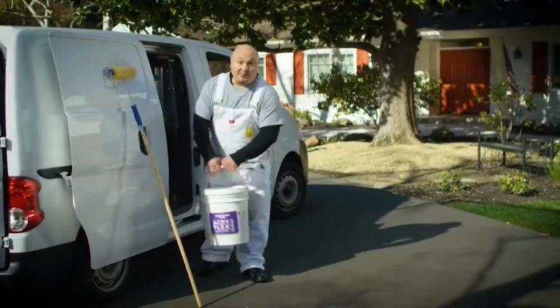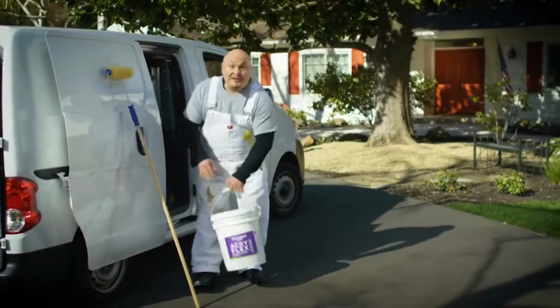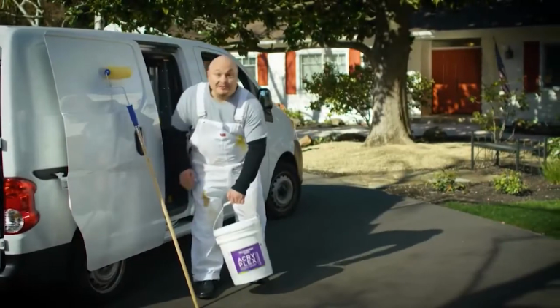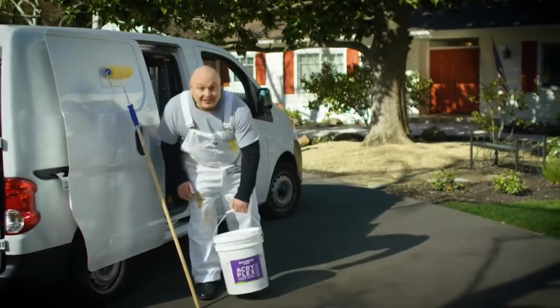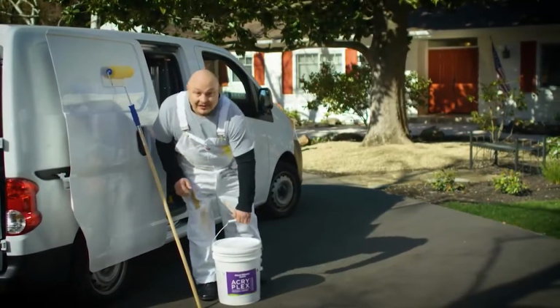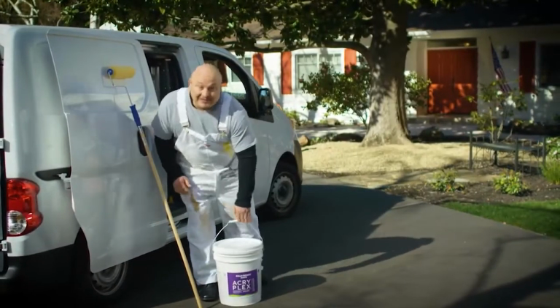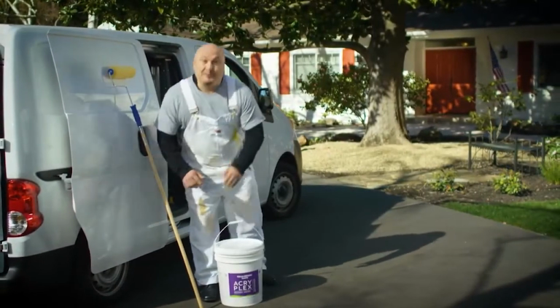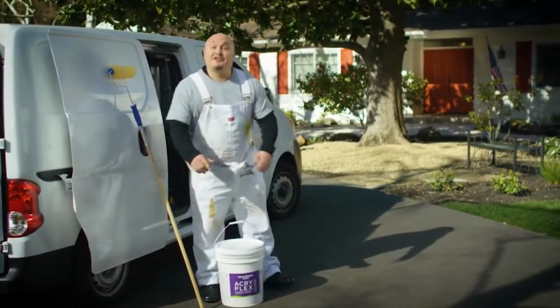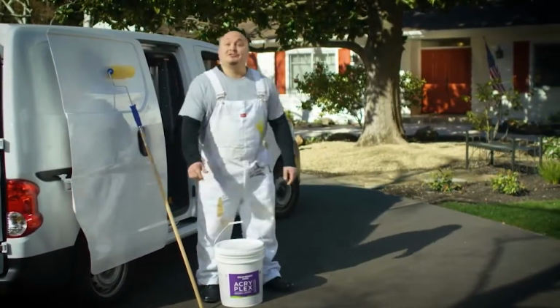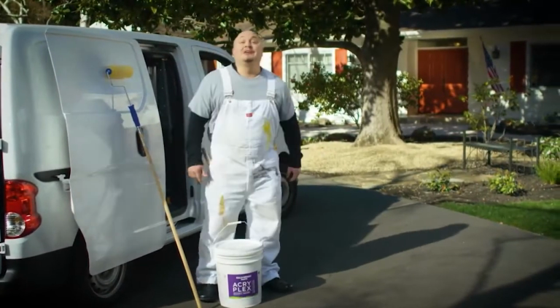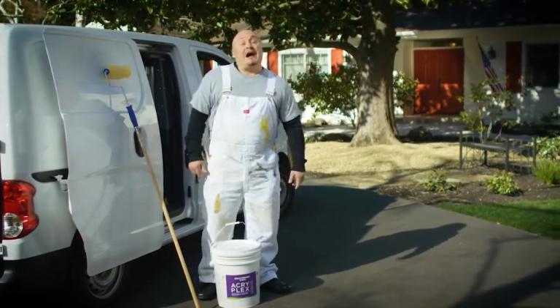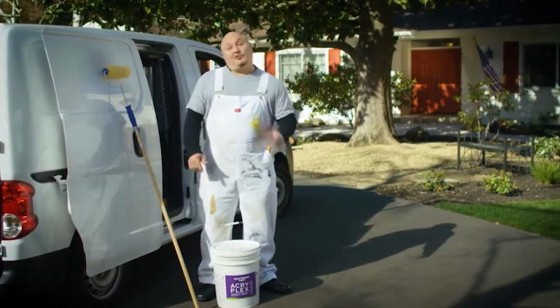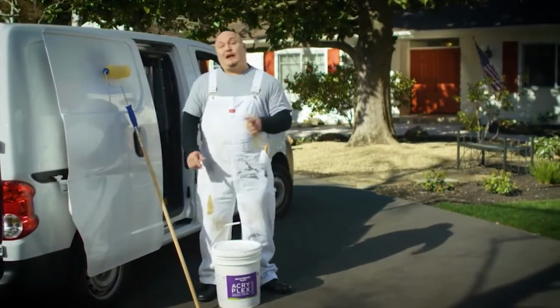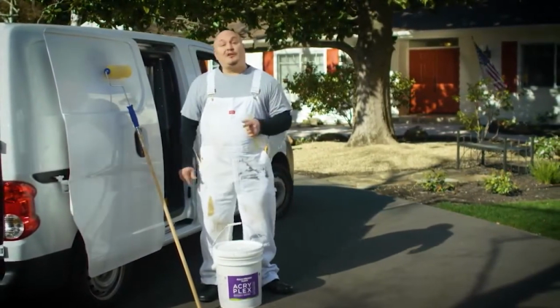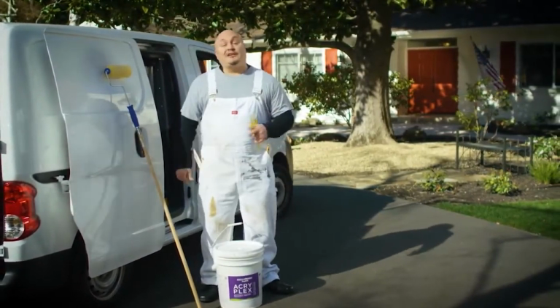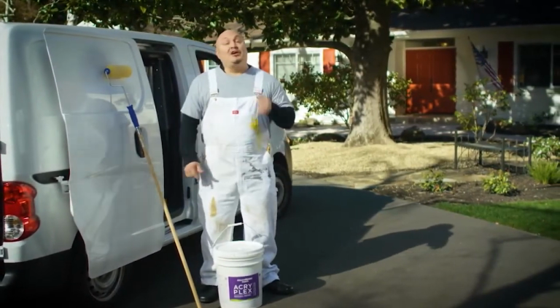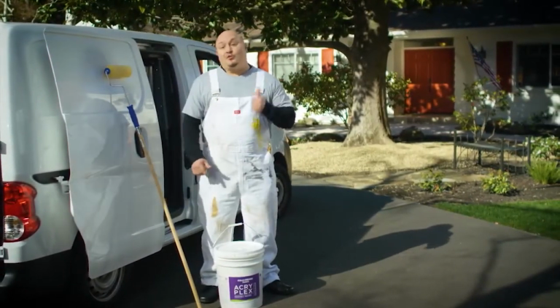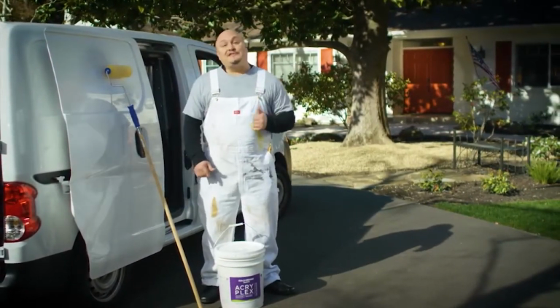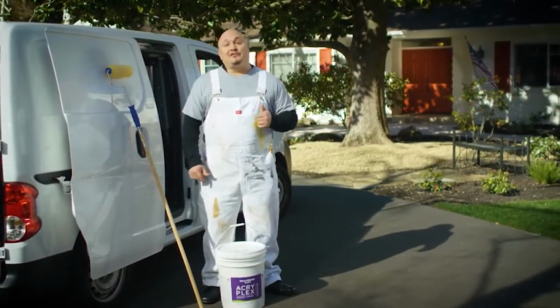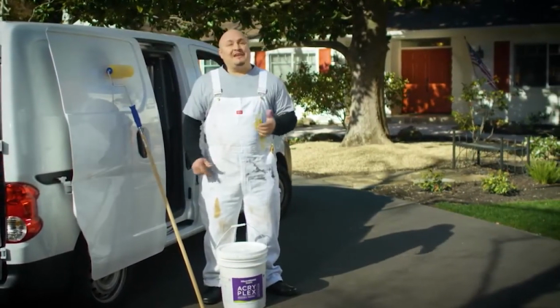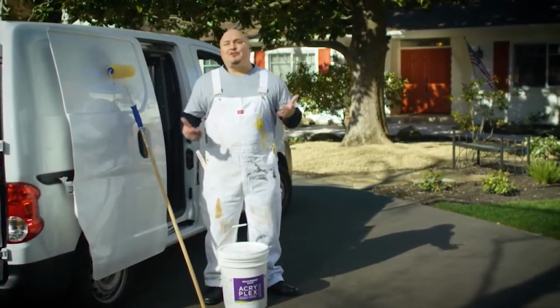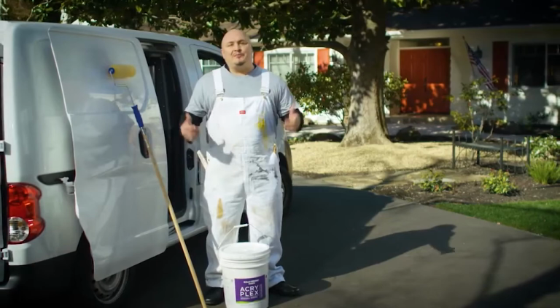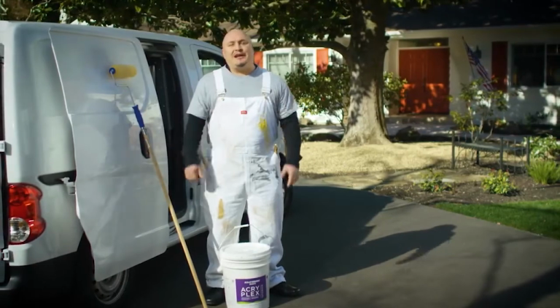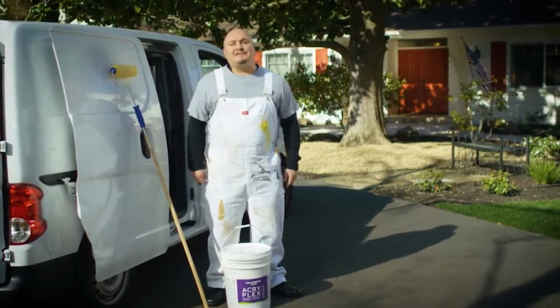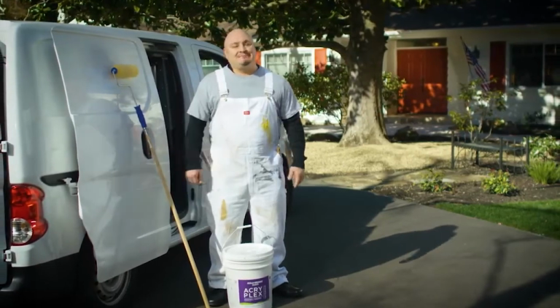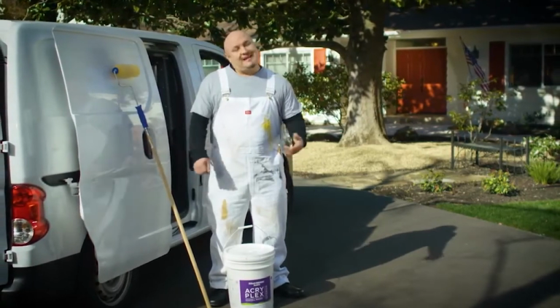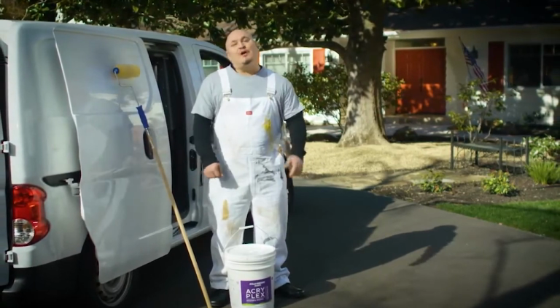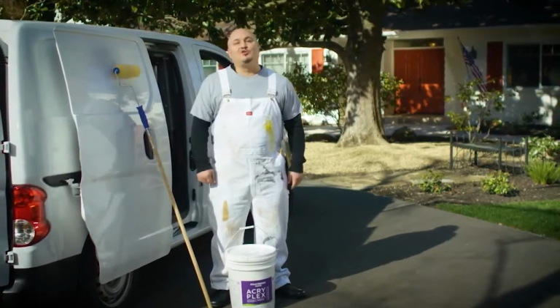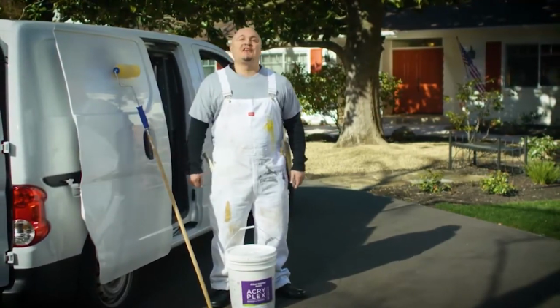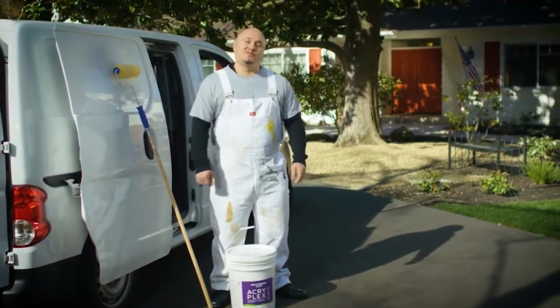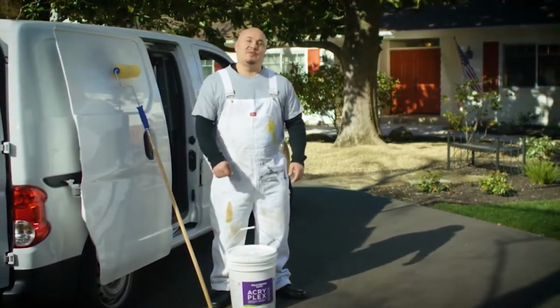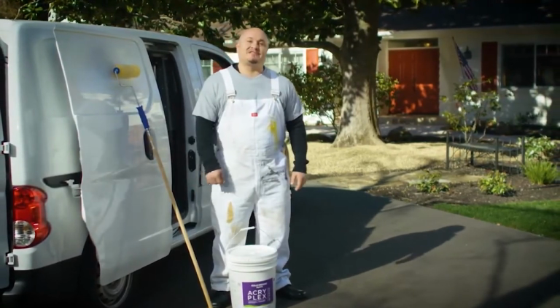I'm a painter, and as a professional, I need the right product, the right service, at the right price. That's why I use Kelly Moore Paints.